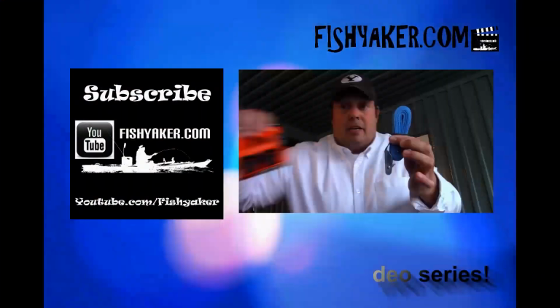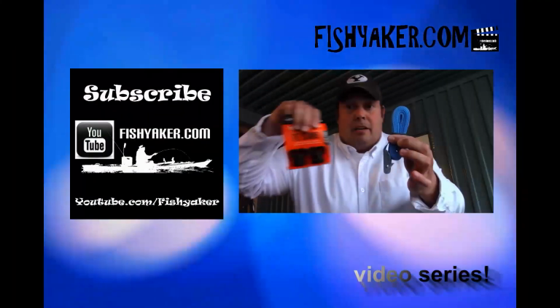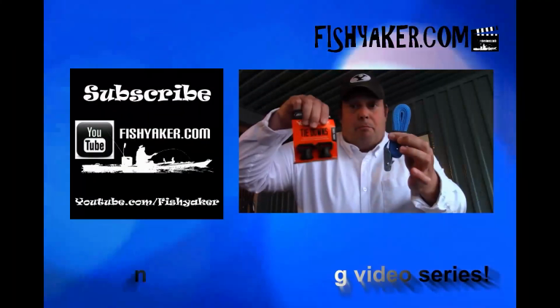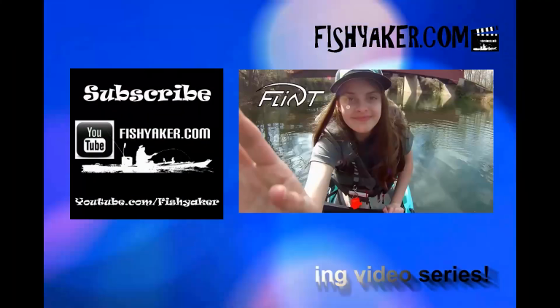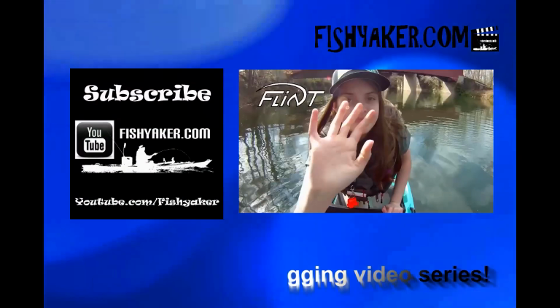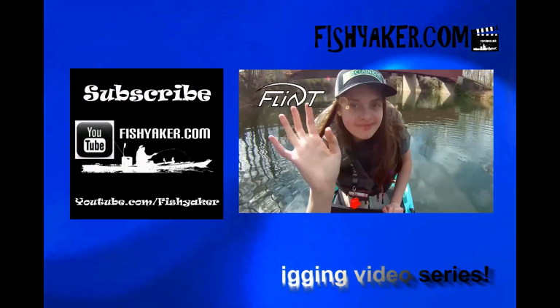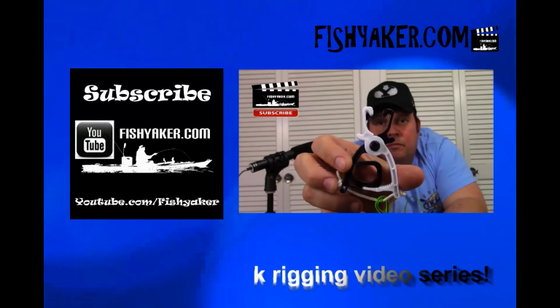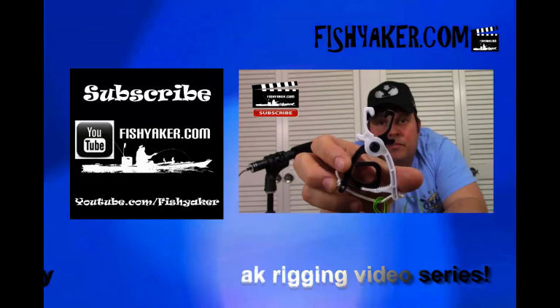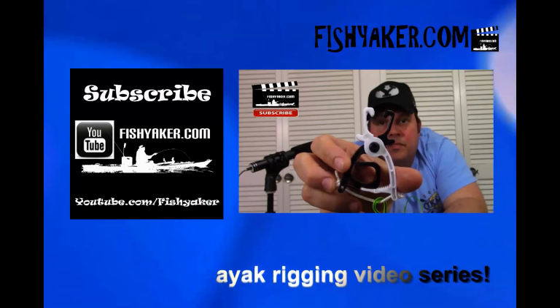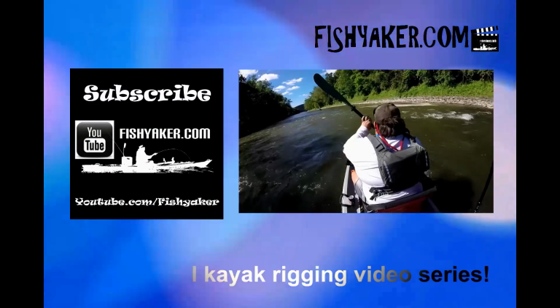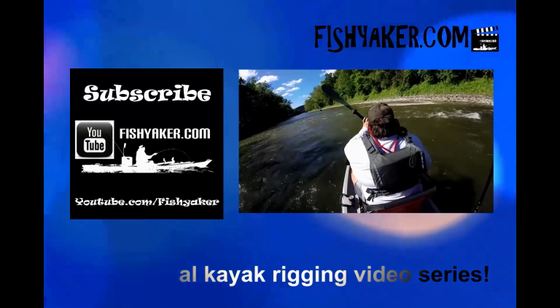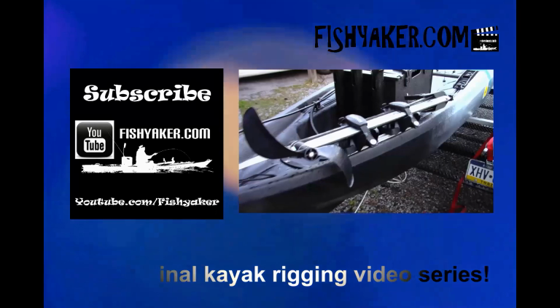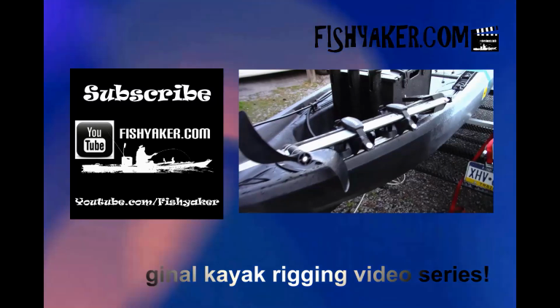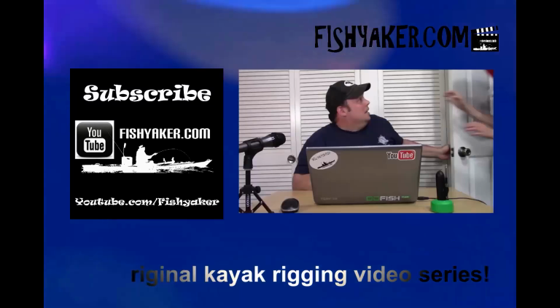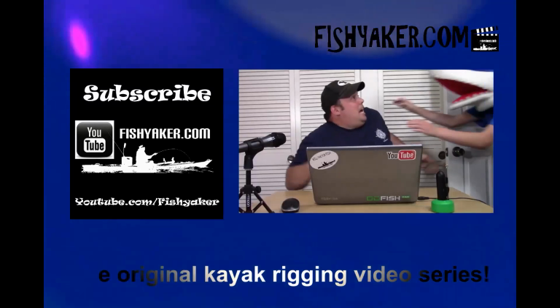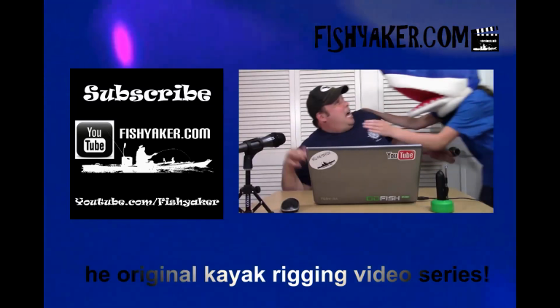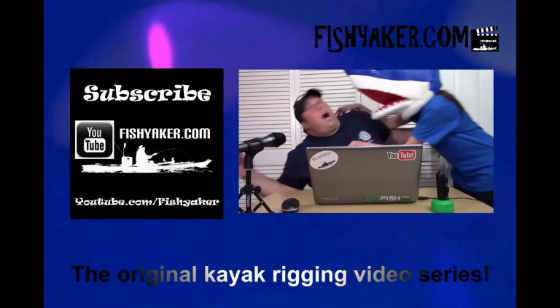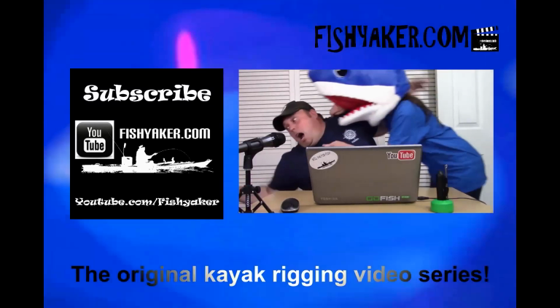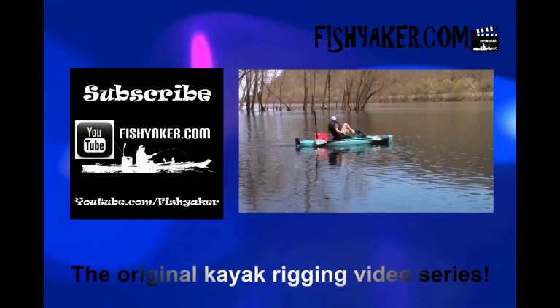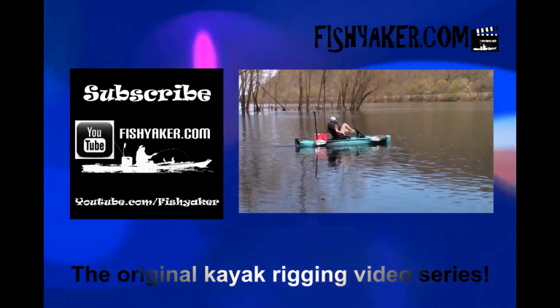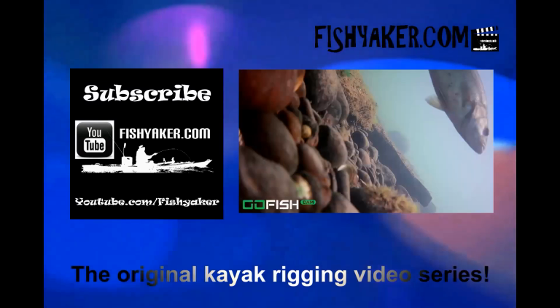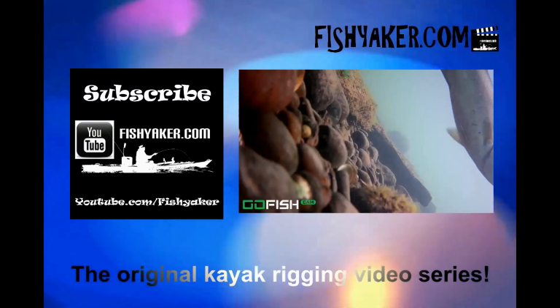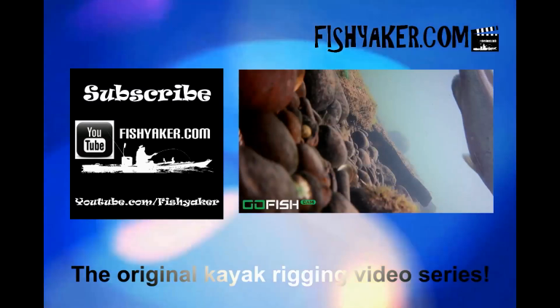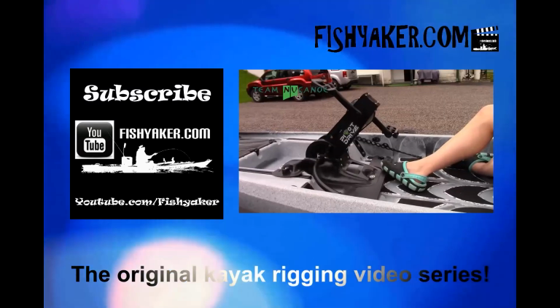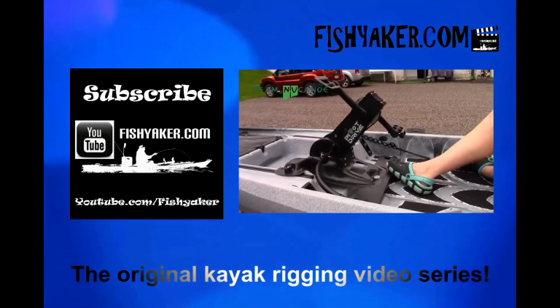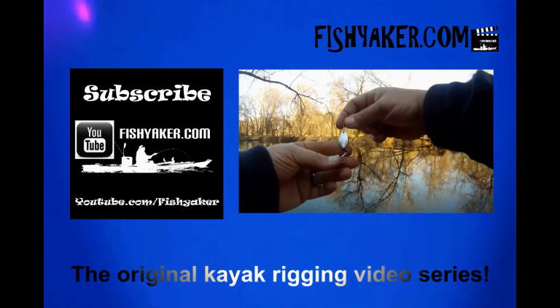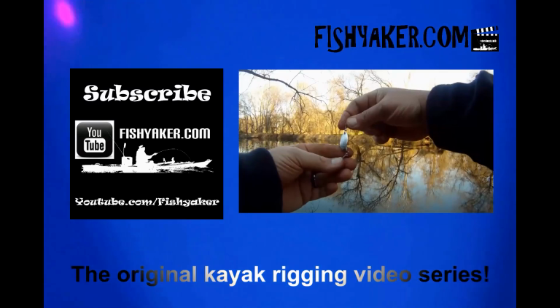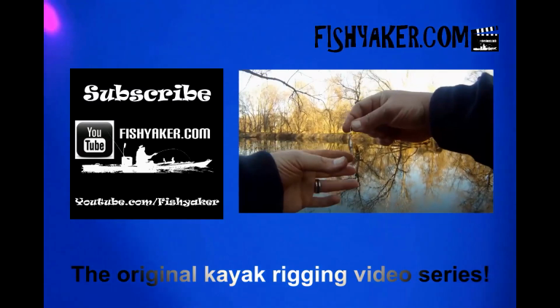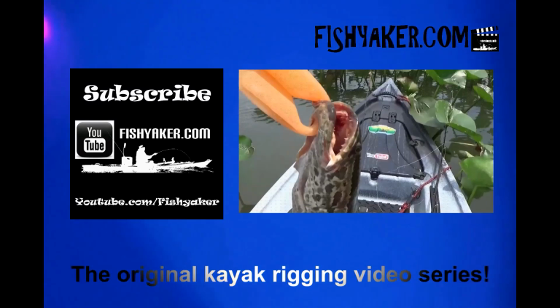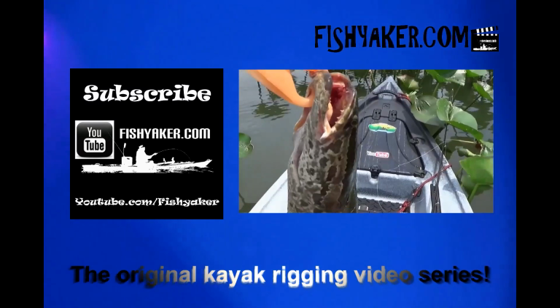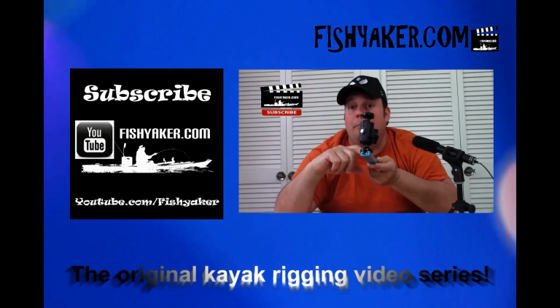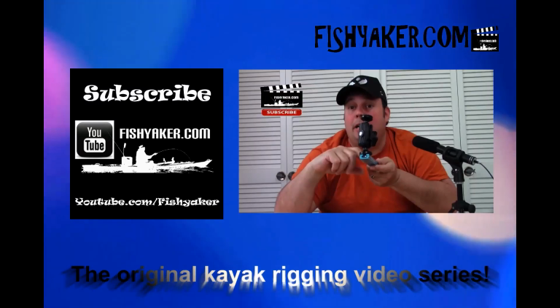Fishyacker.com, the original kayak rigging video series.